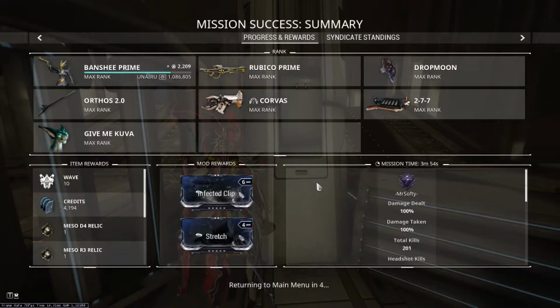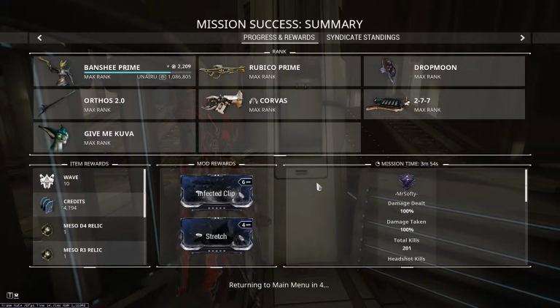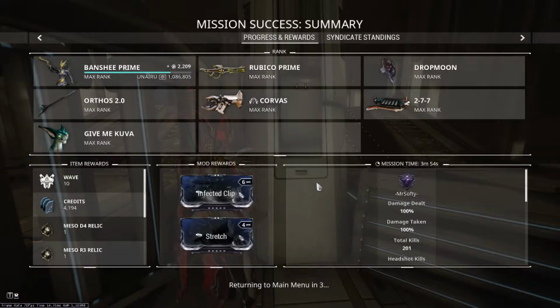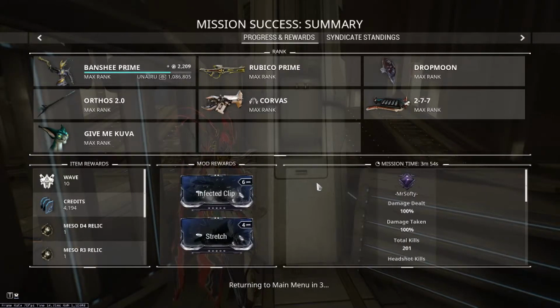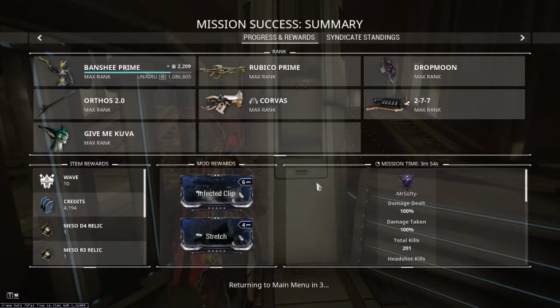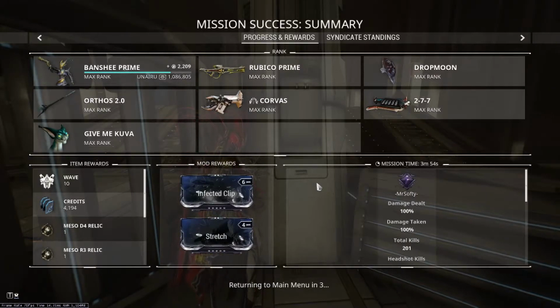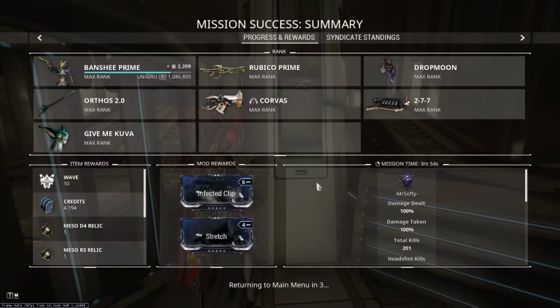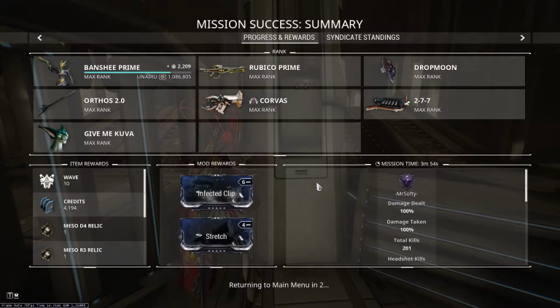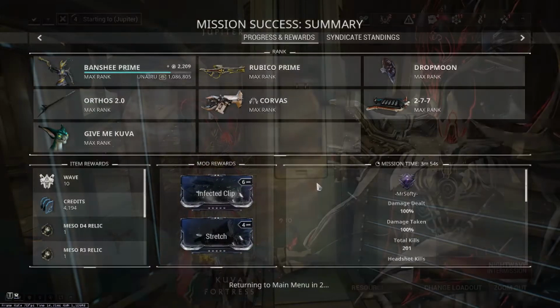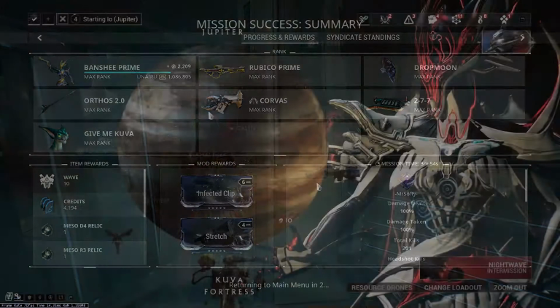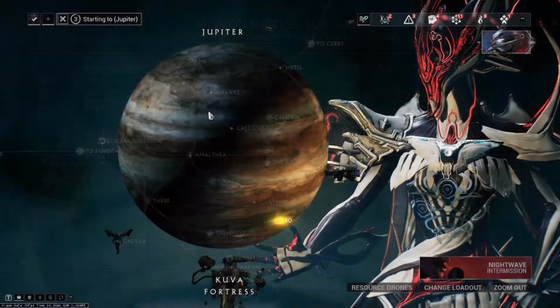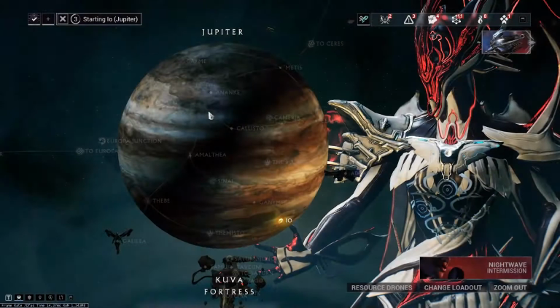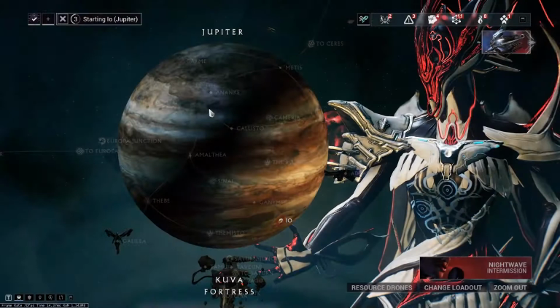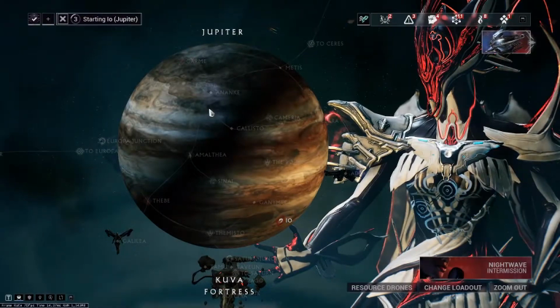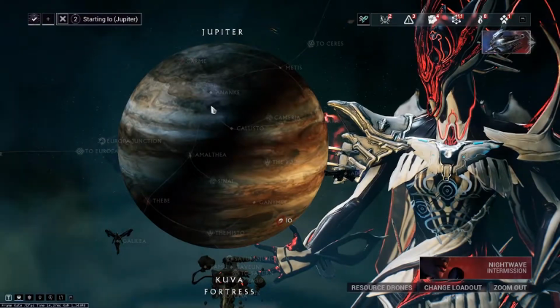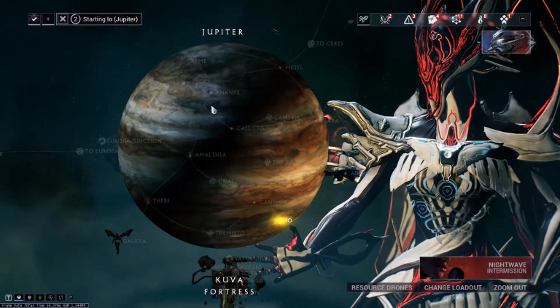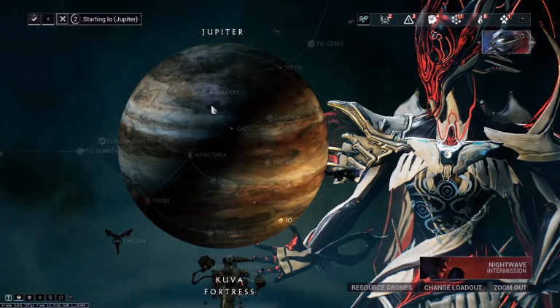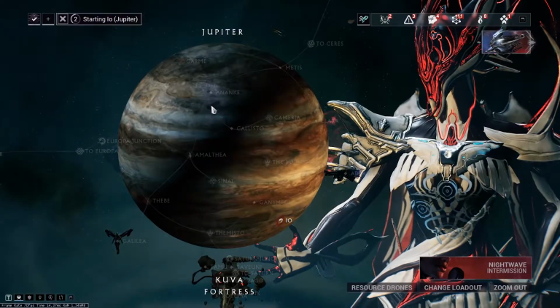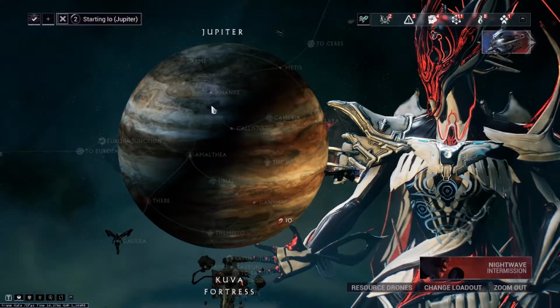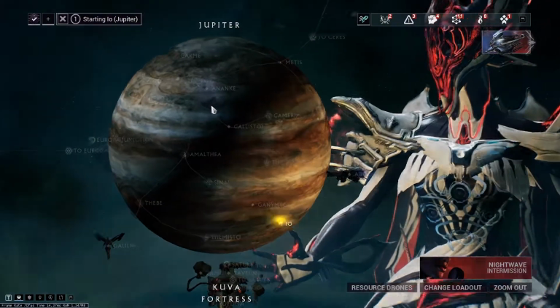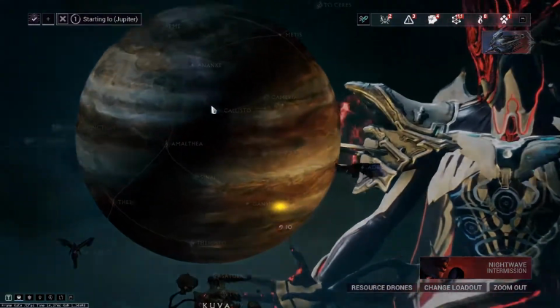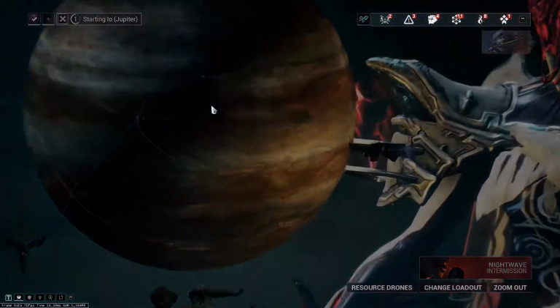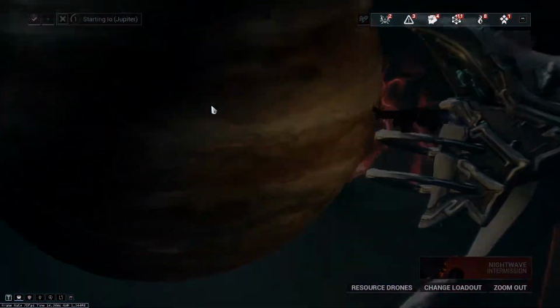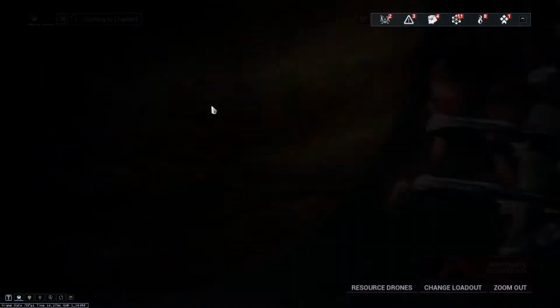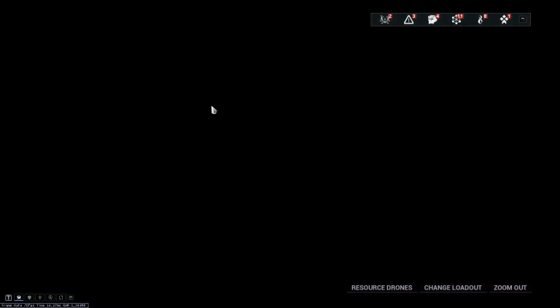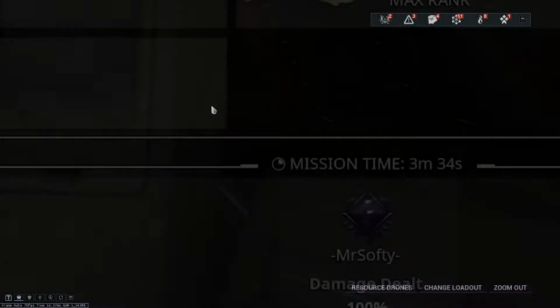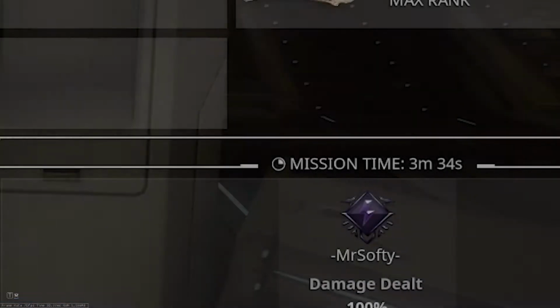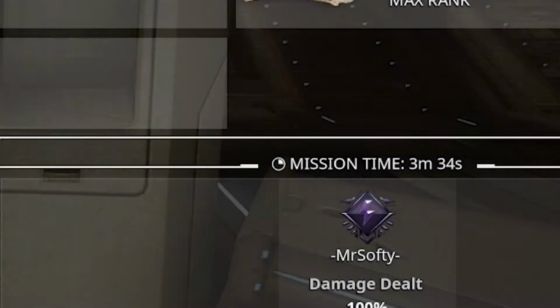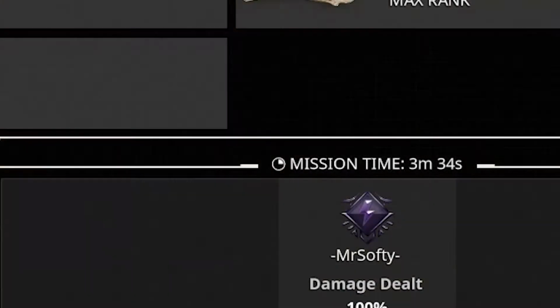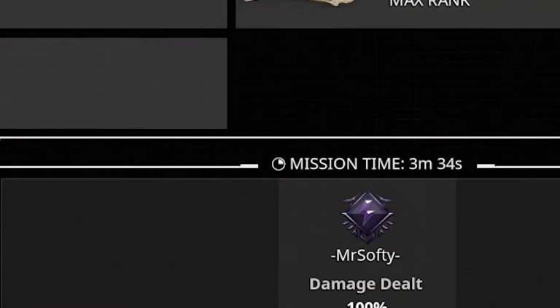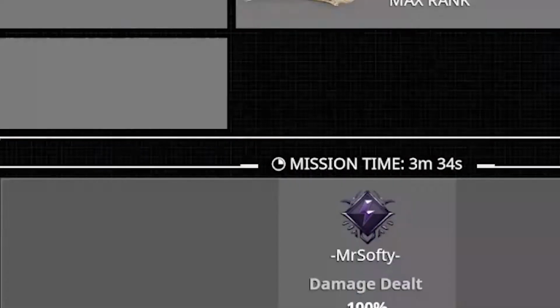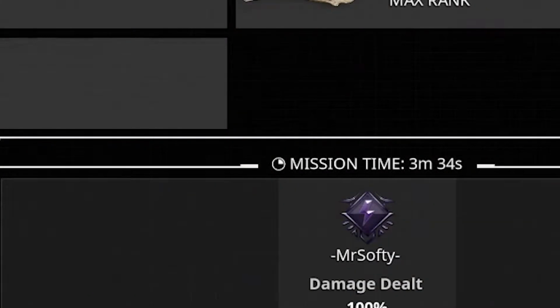Every five waves you are guaranteed a Meso relic, with a 14.29% chance each, up until 10 waves. You may want to restart the mission every 10 waves, and each run takes around four to five minutes.